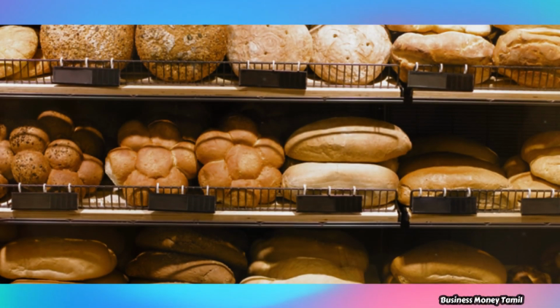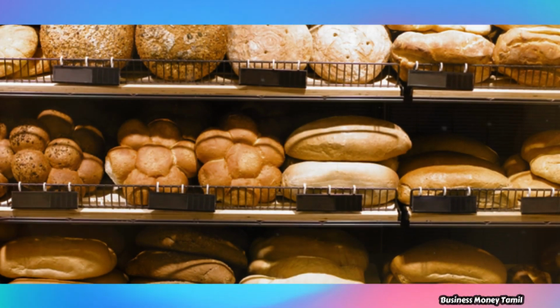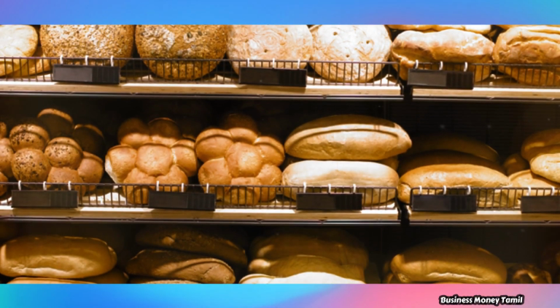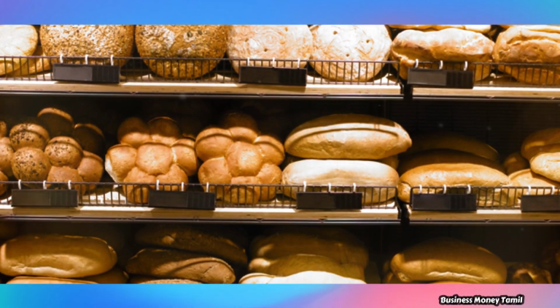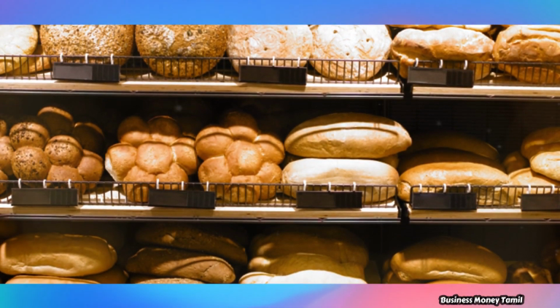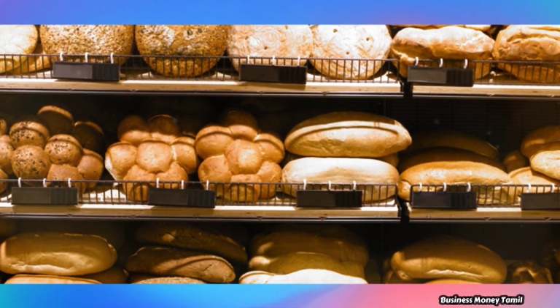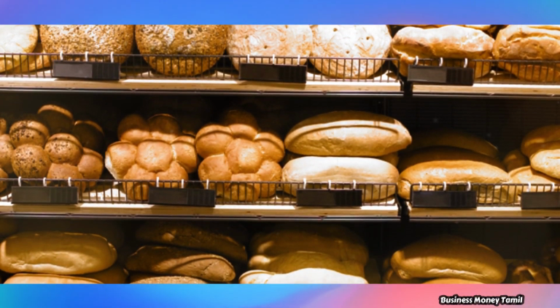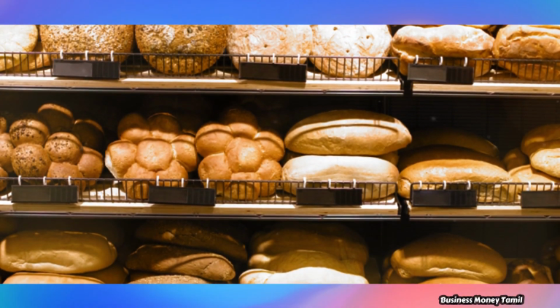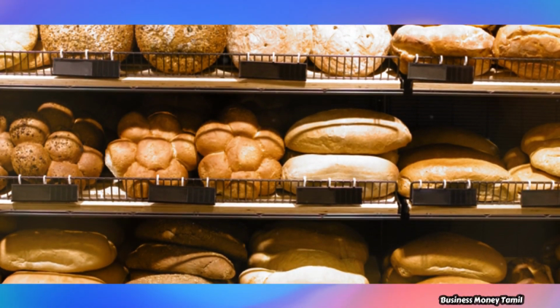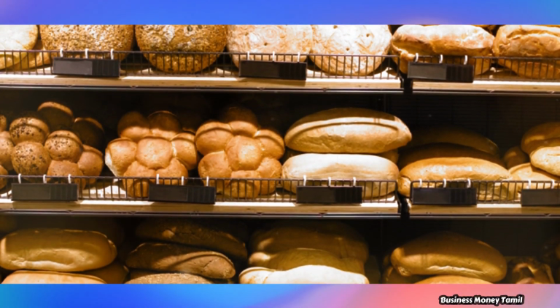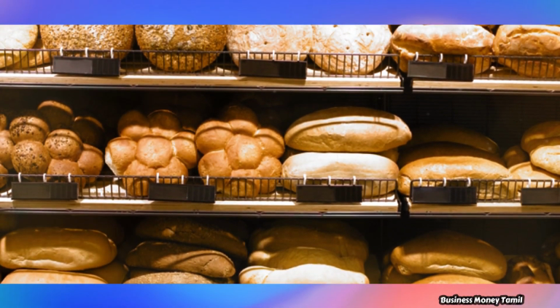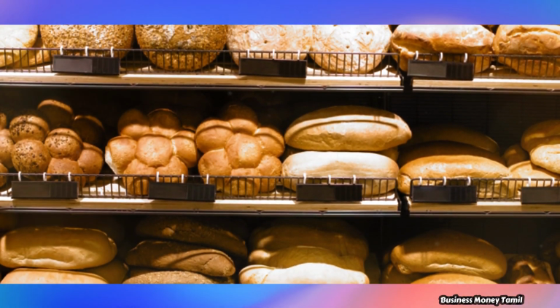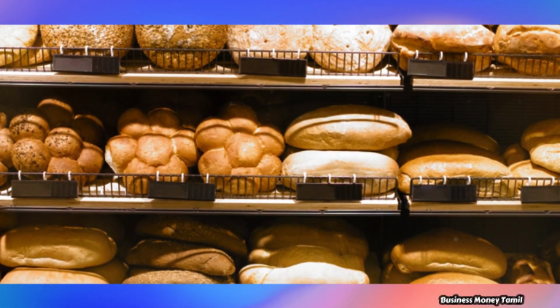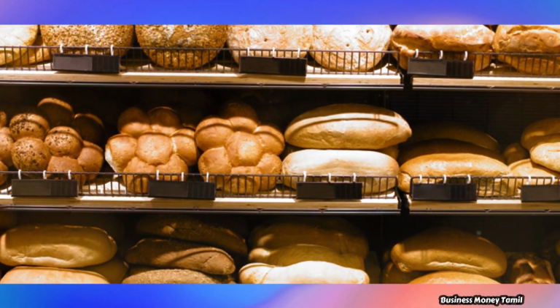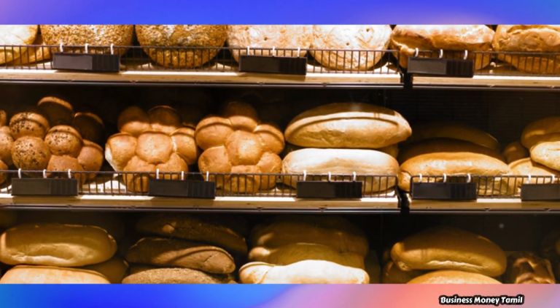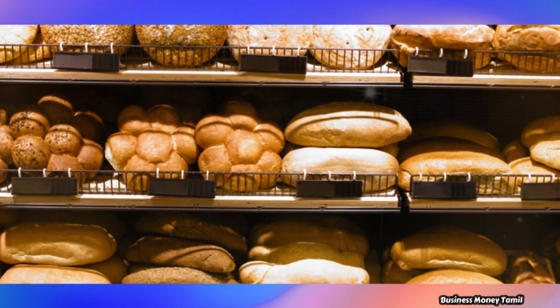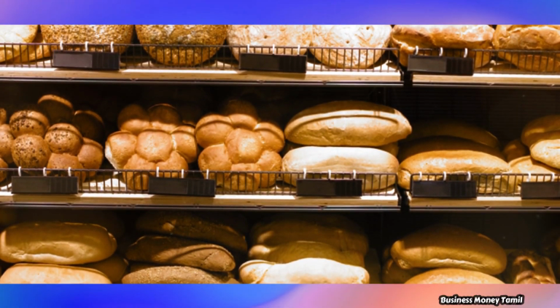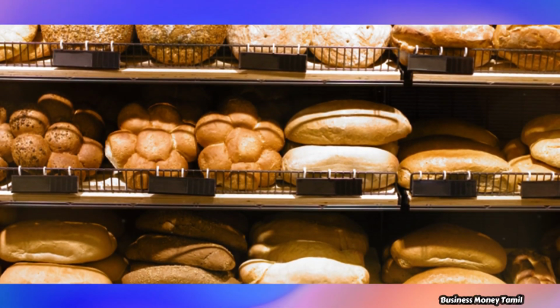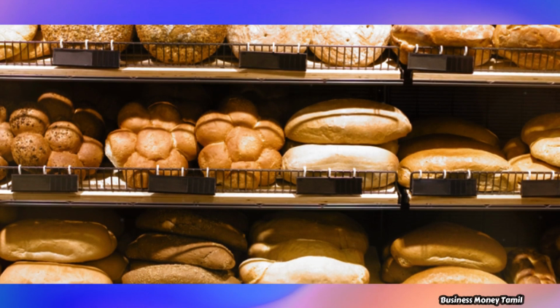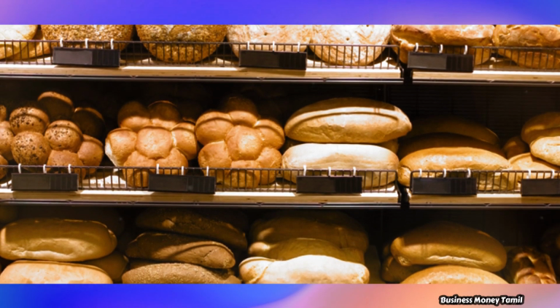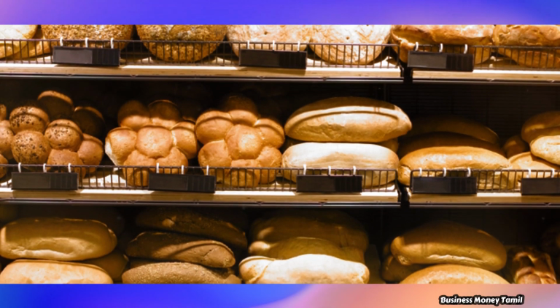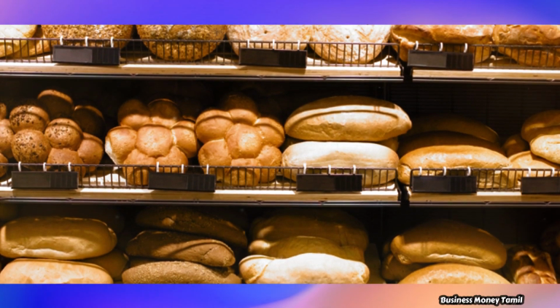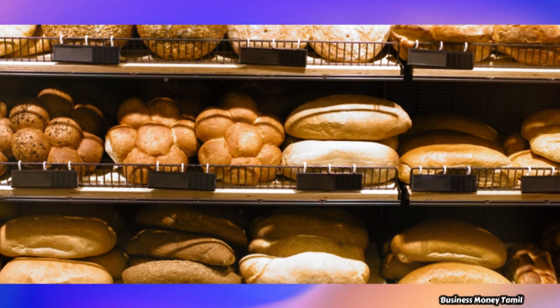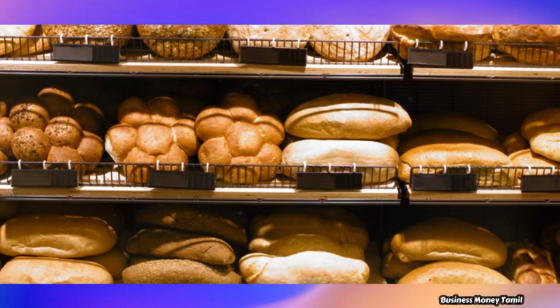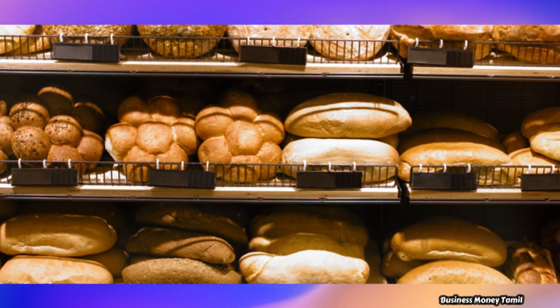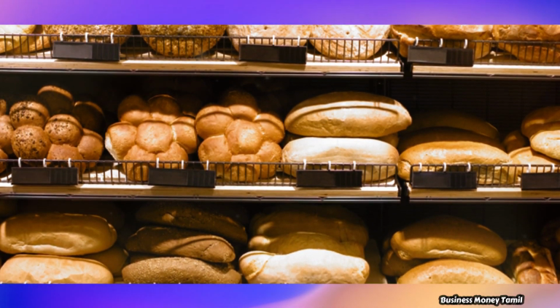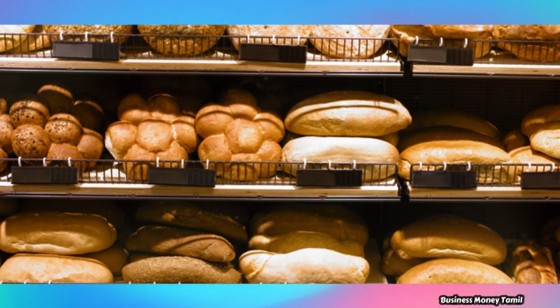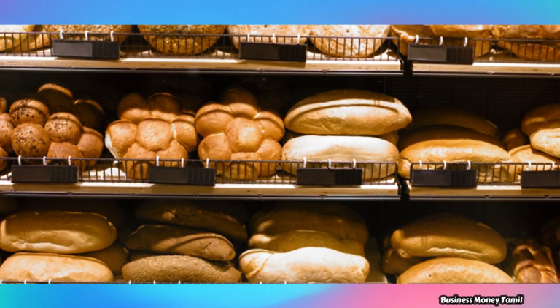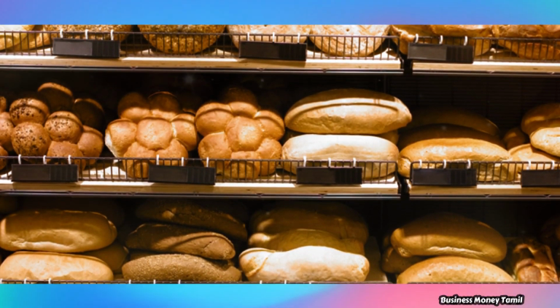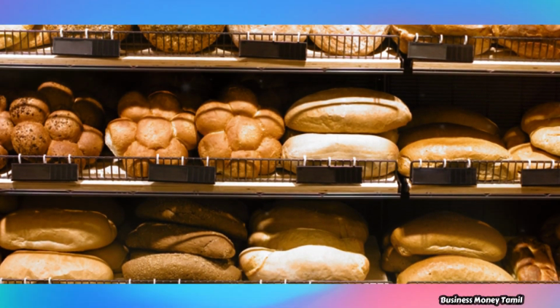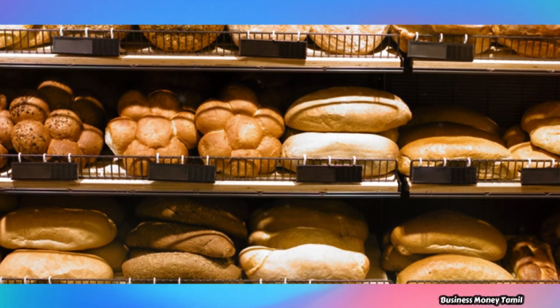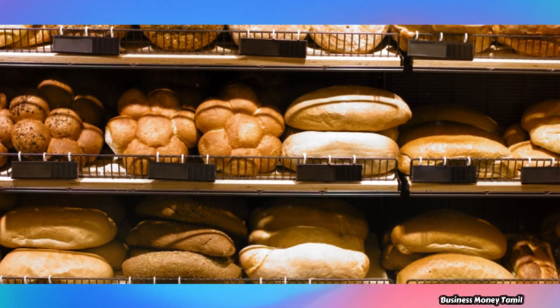You can put 100 bread packets. This is your established business.